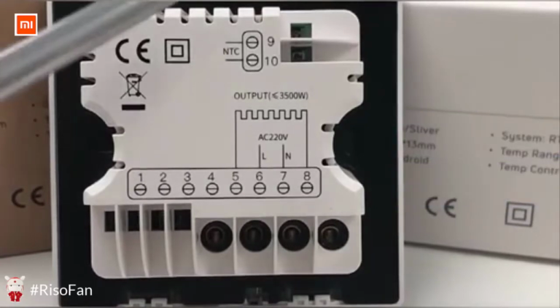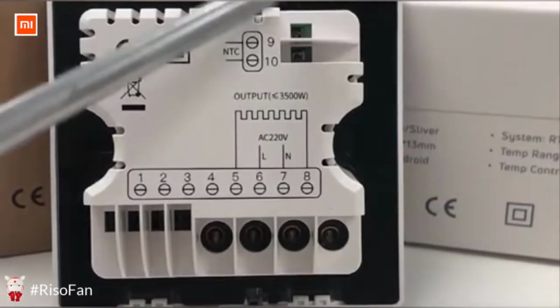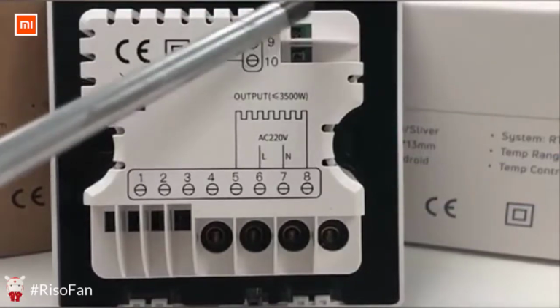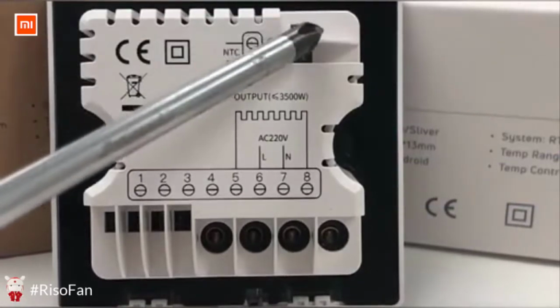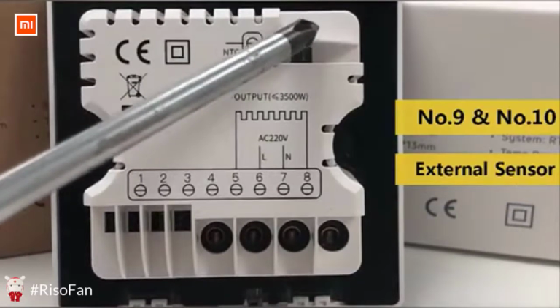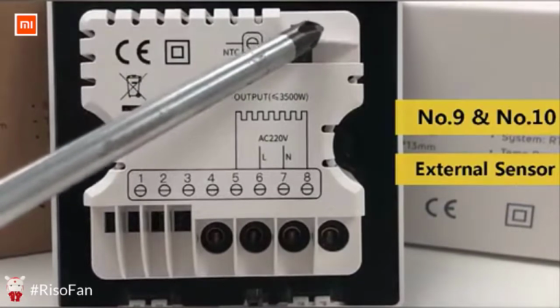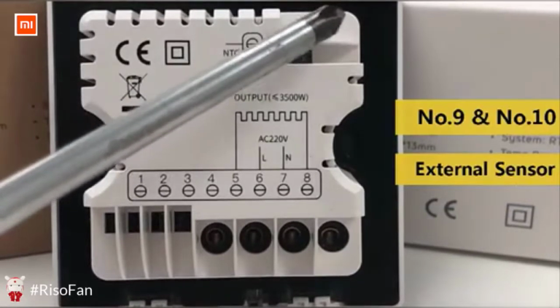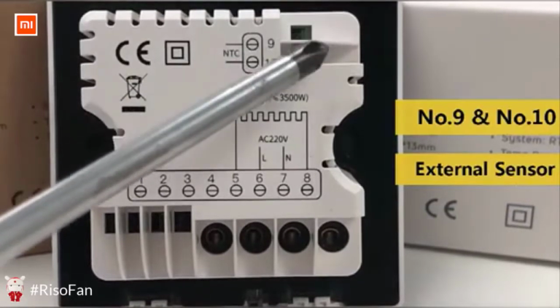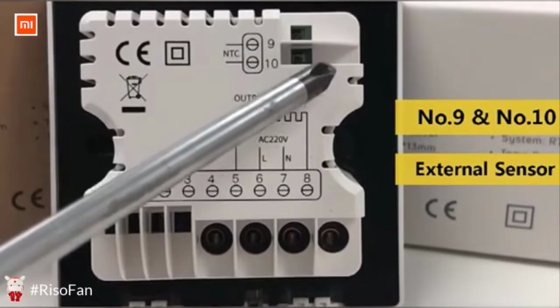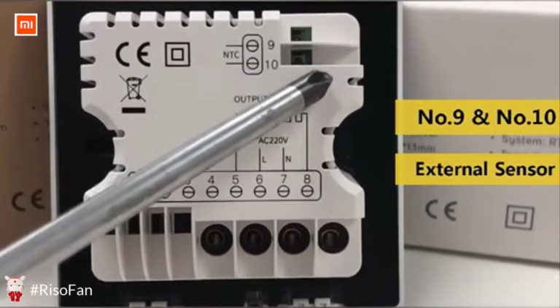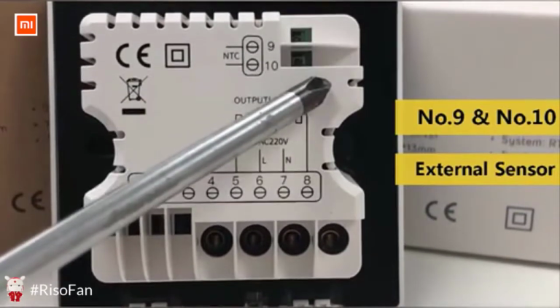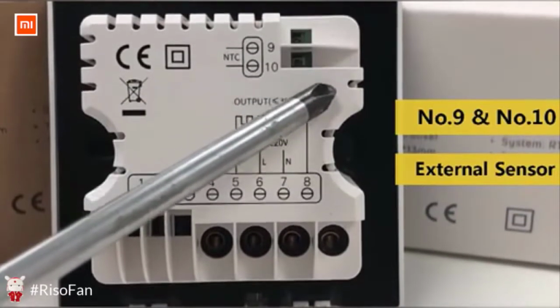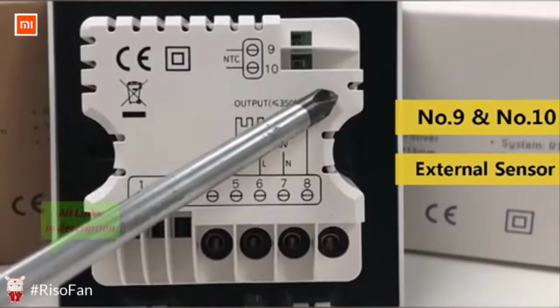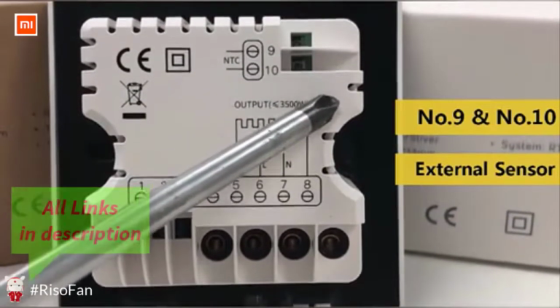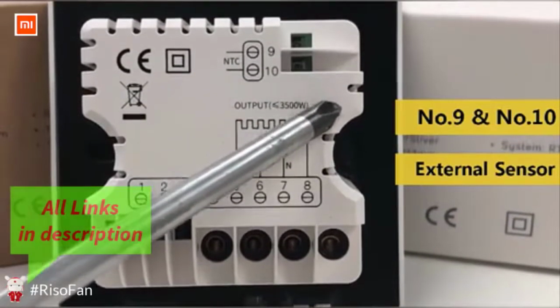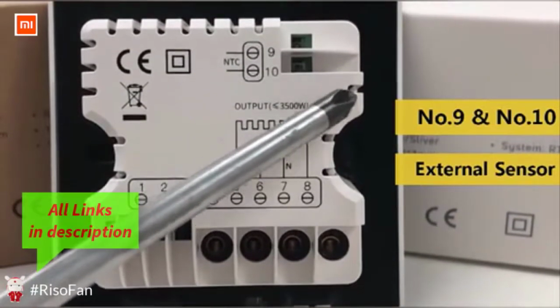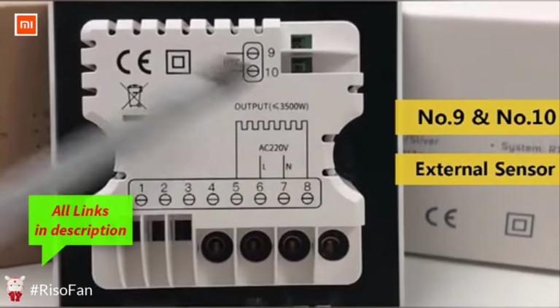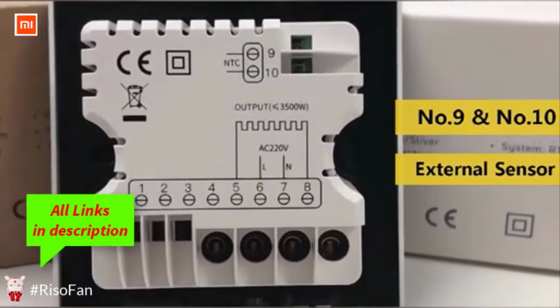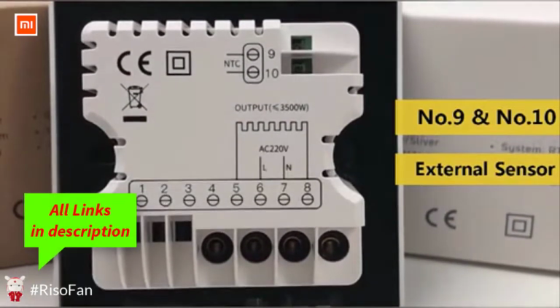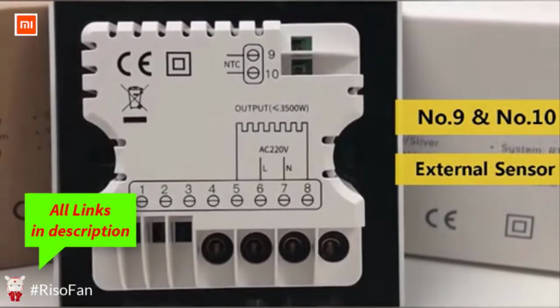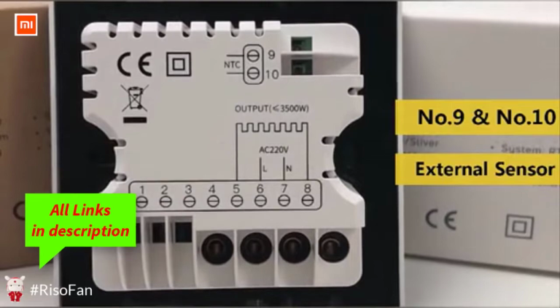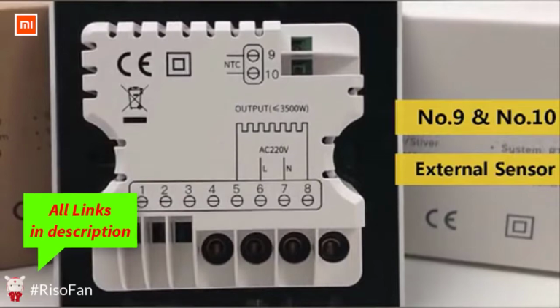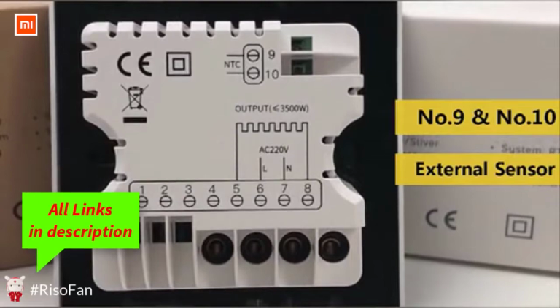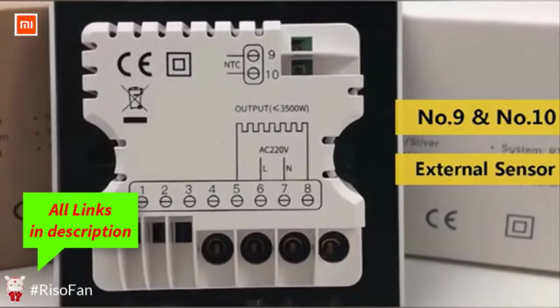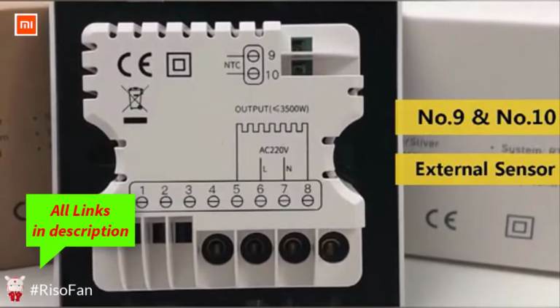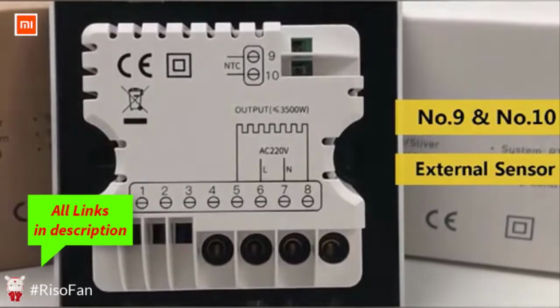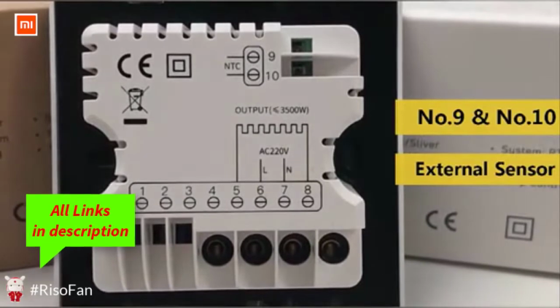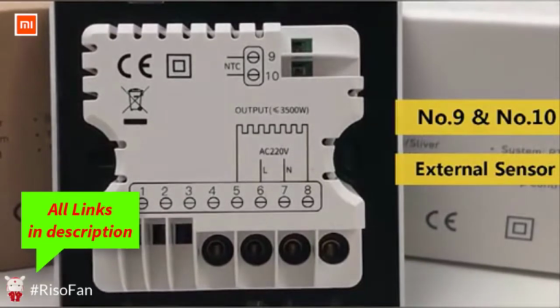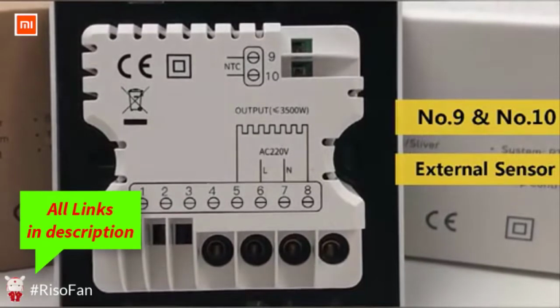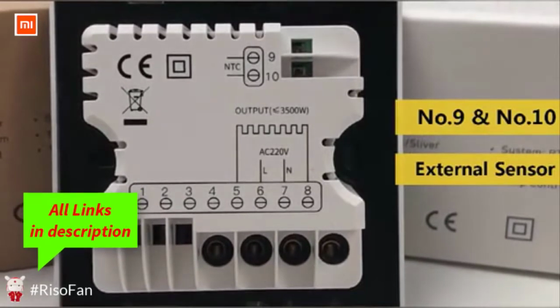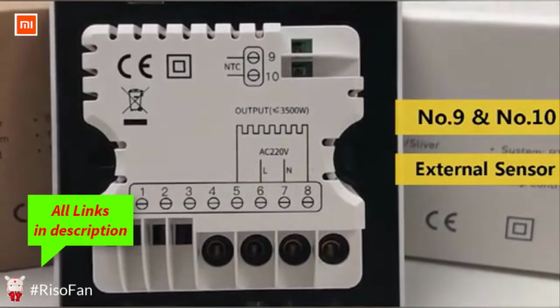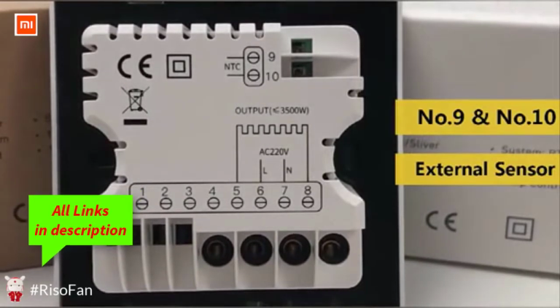No. 9 and No. 10 terminals are connected to the external sensor.